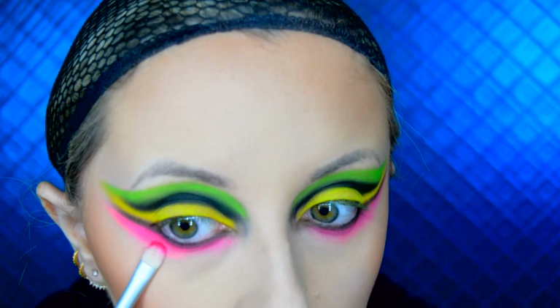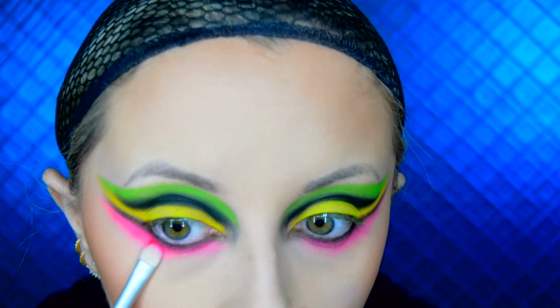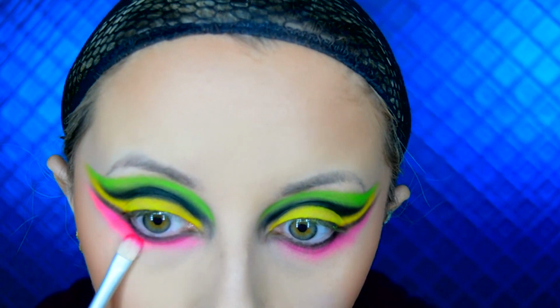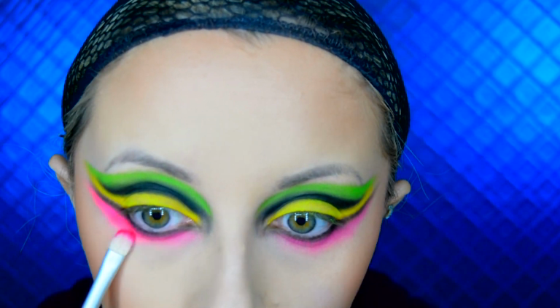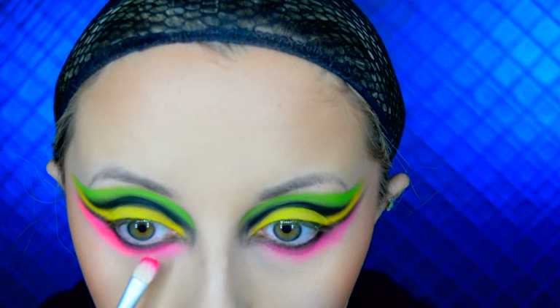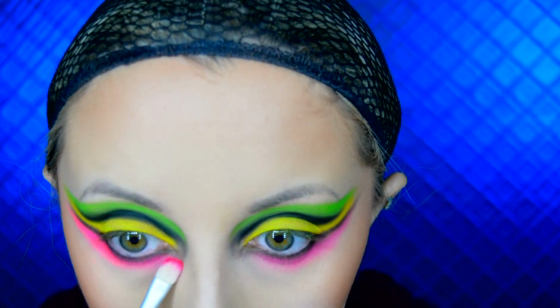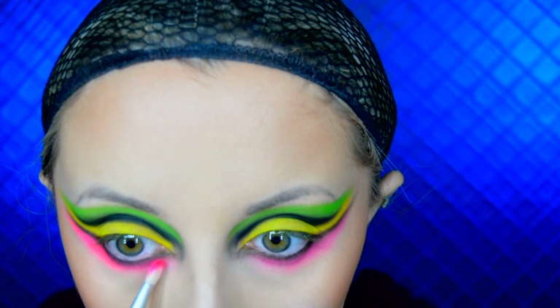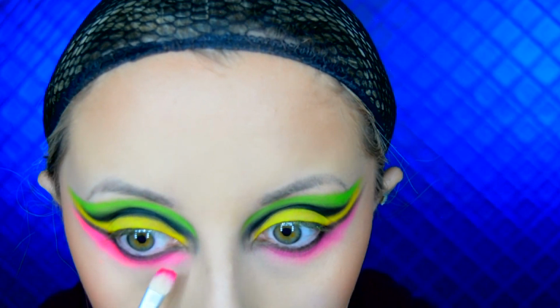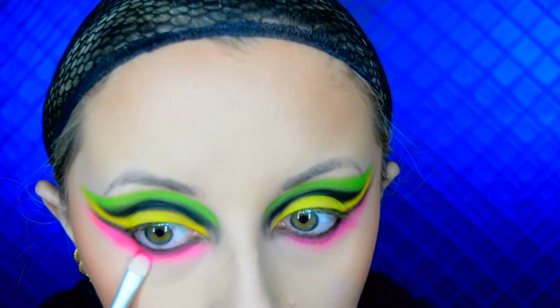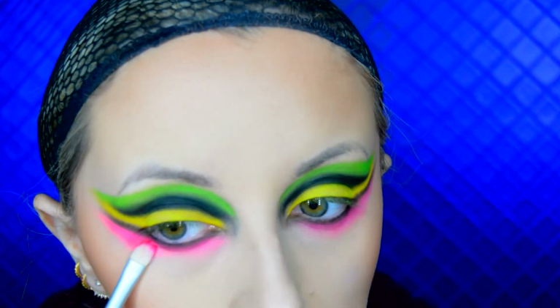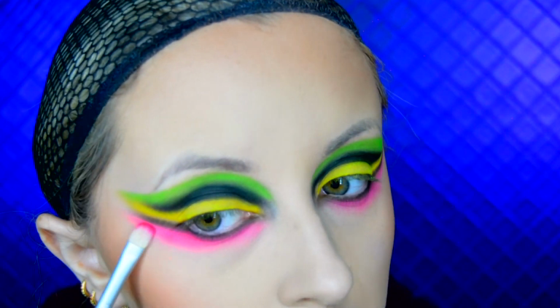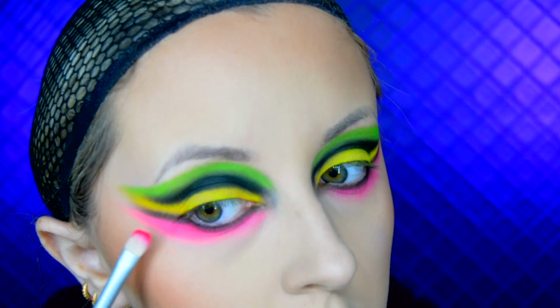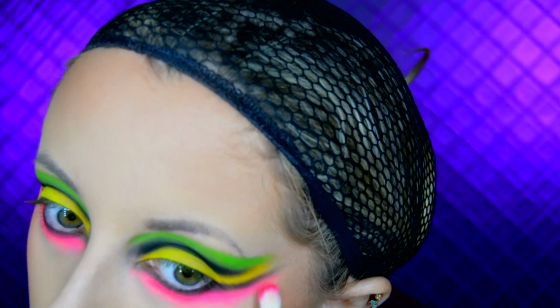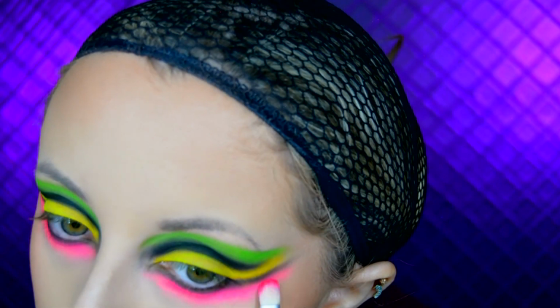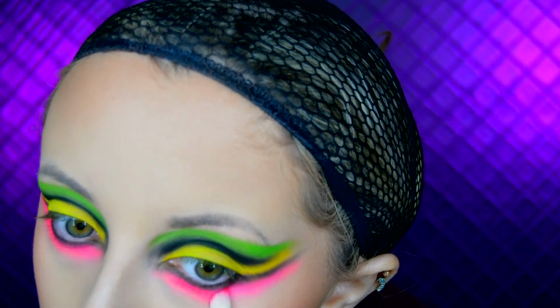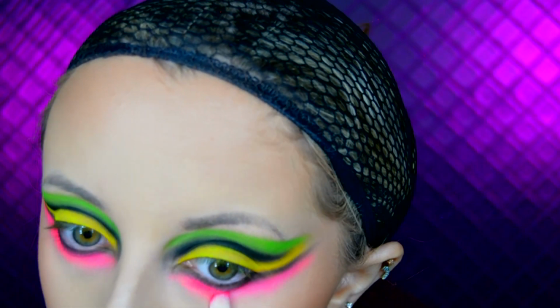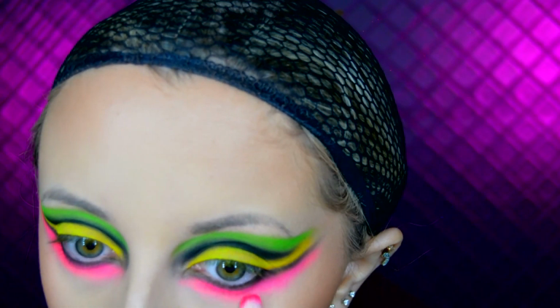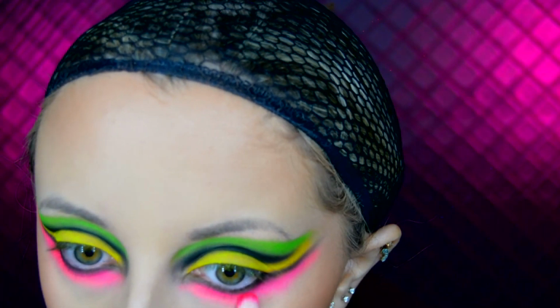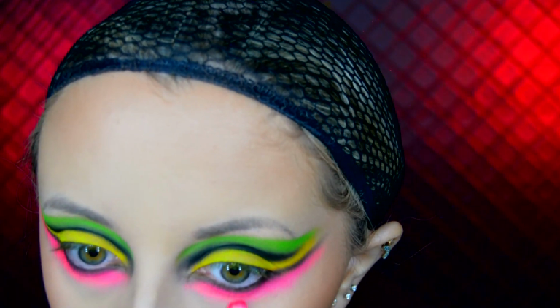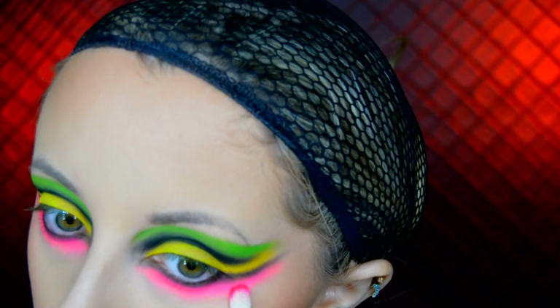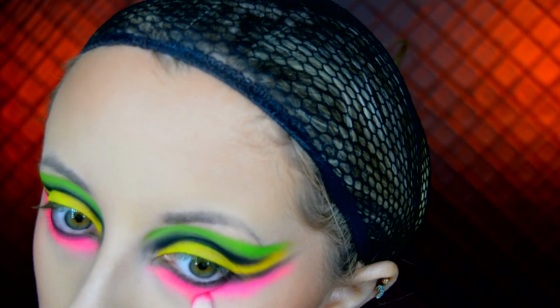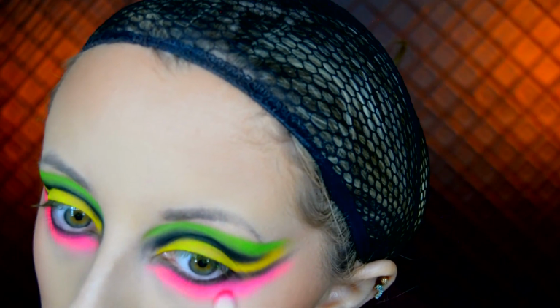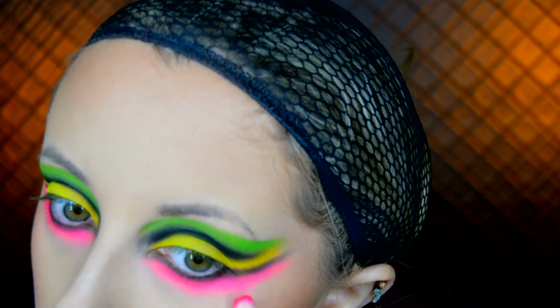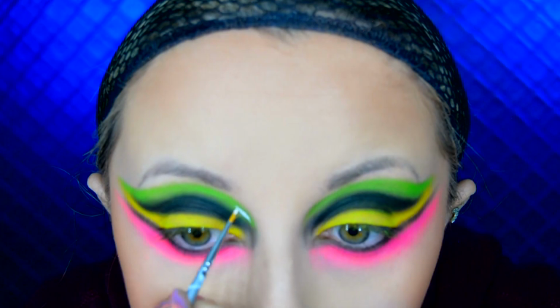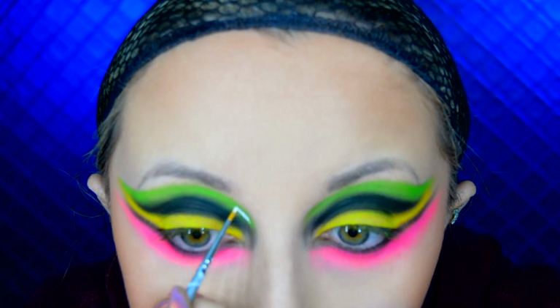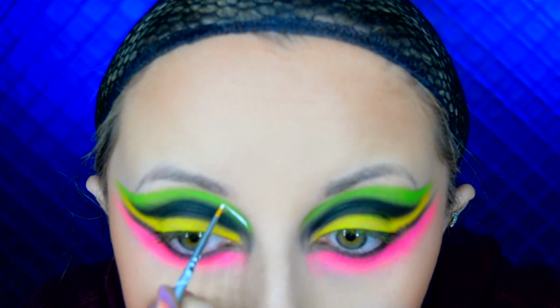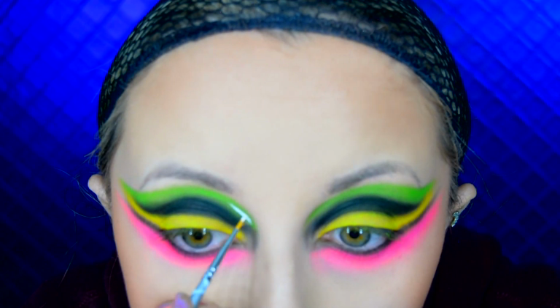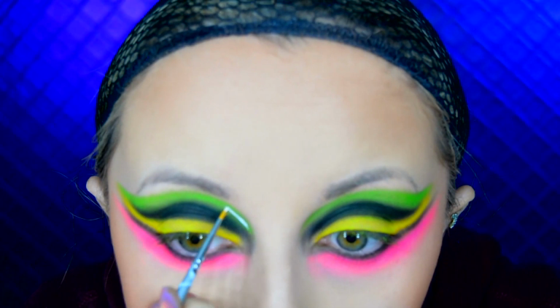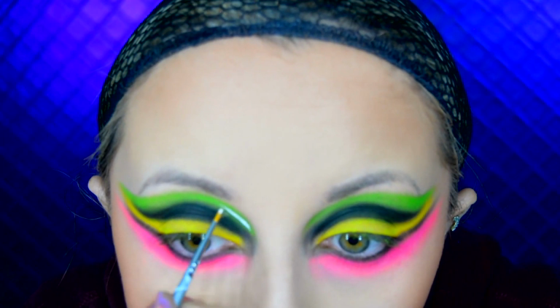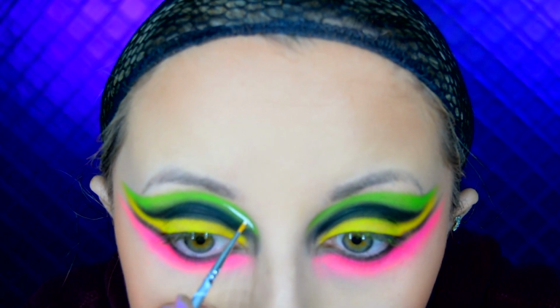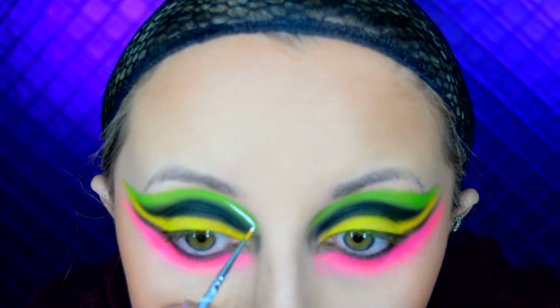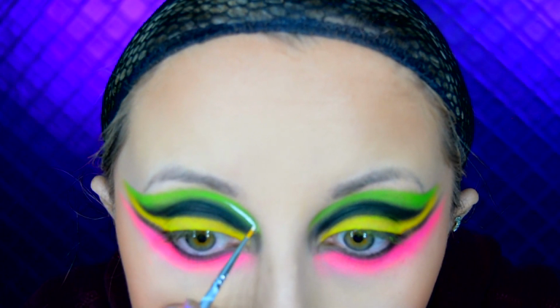I also create a little barrier in between the yellow and the pink eyeshadow. Just like I did with the other colours, I go over this with the UV pigment from Stargazer, this time in the shade Neon Yellow.